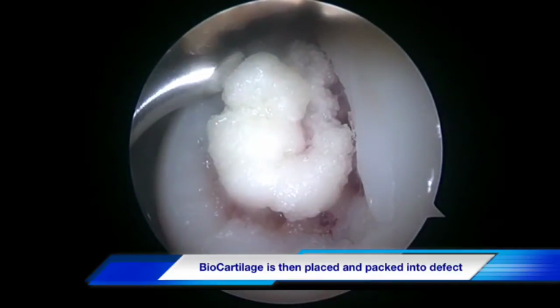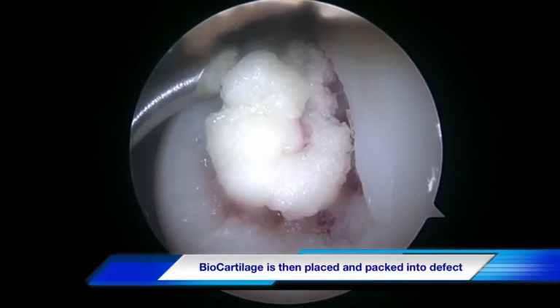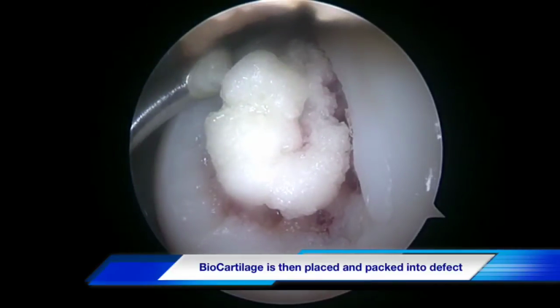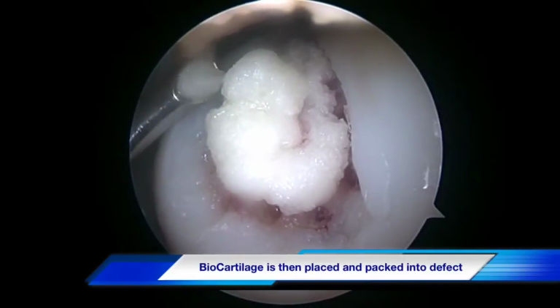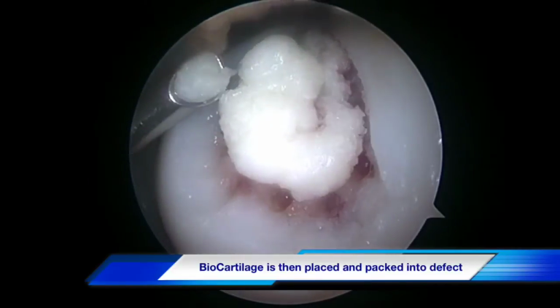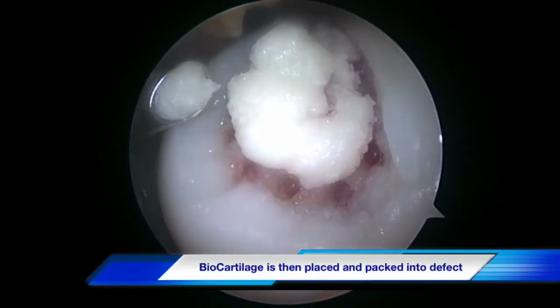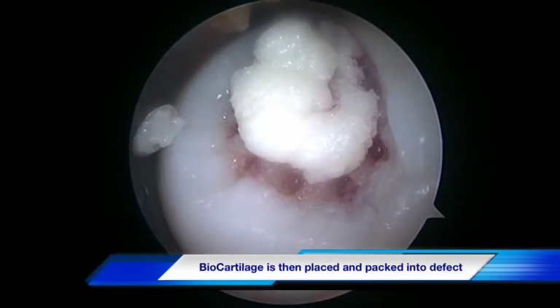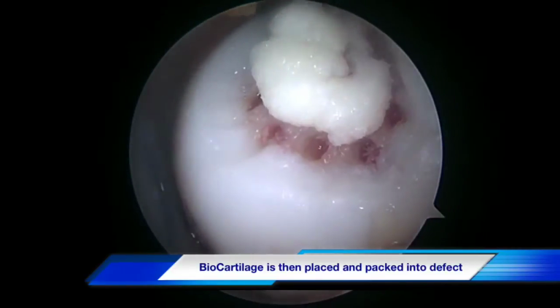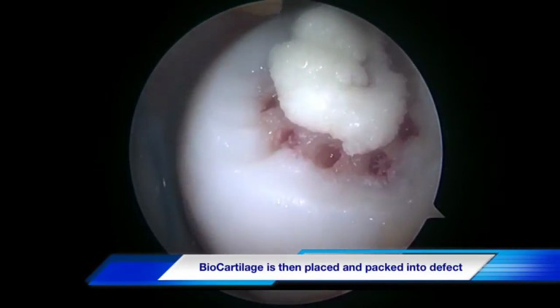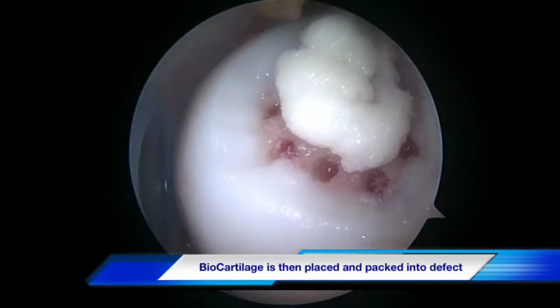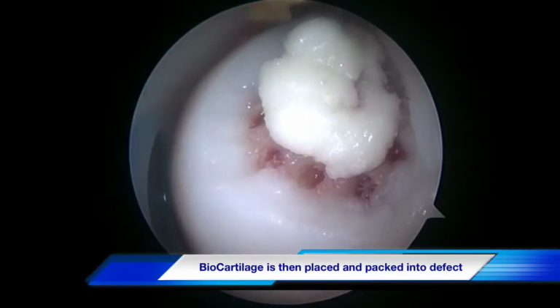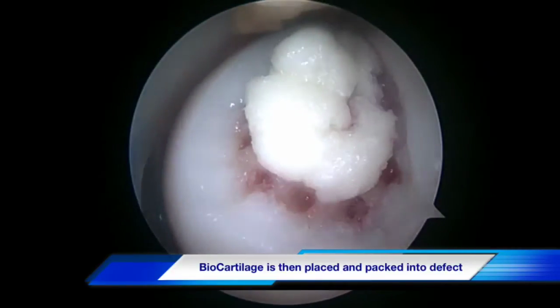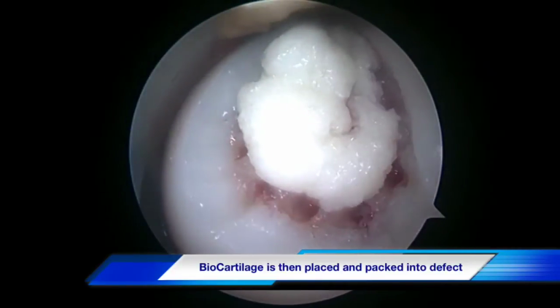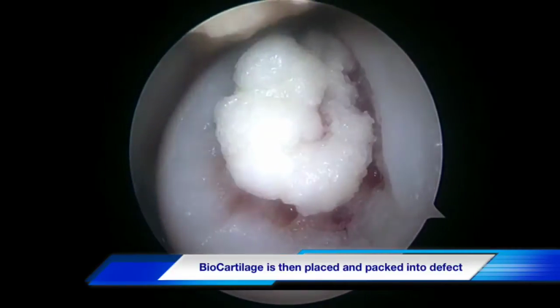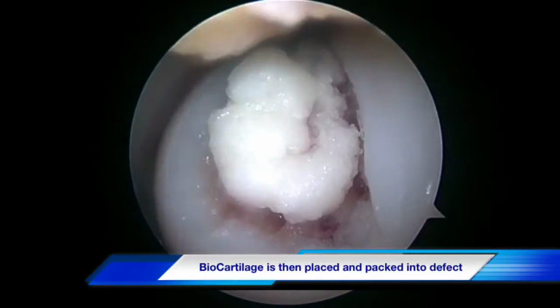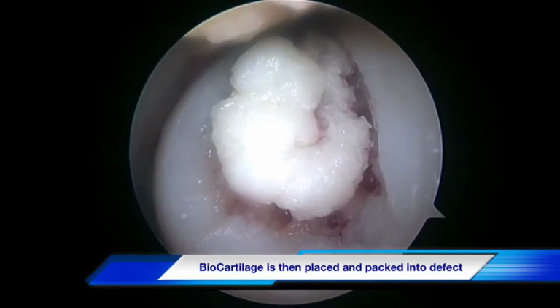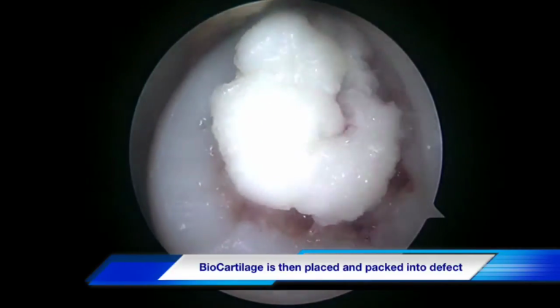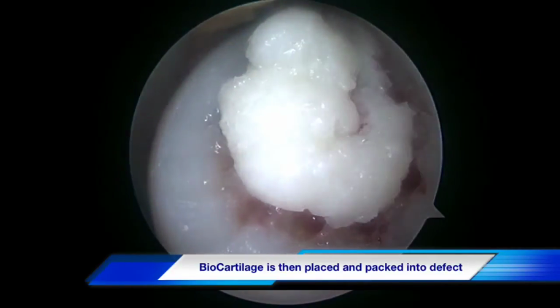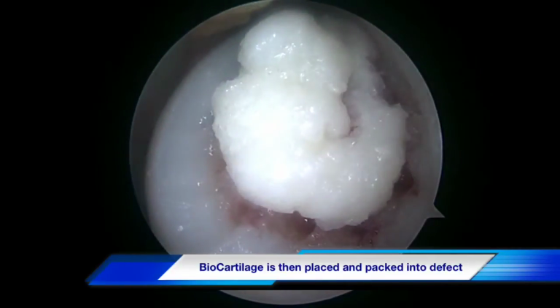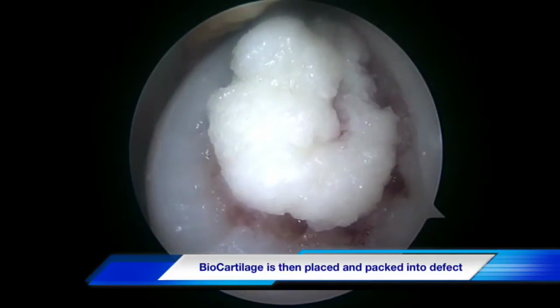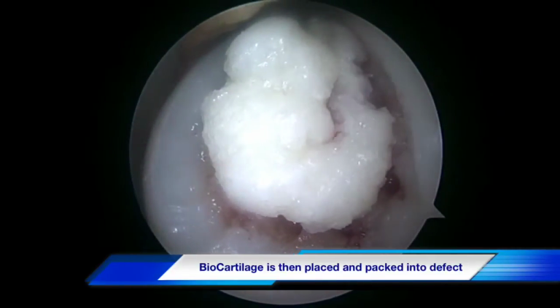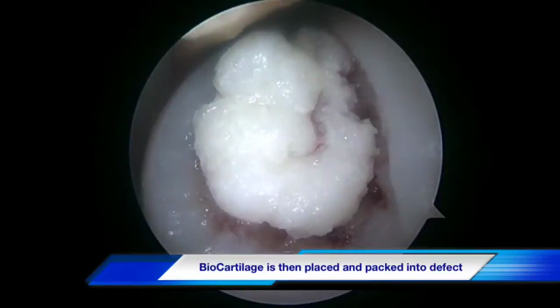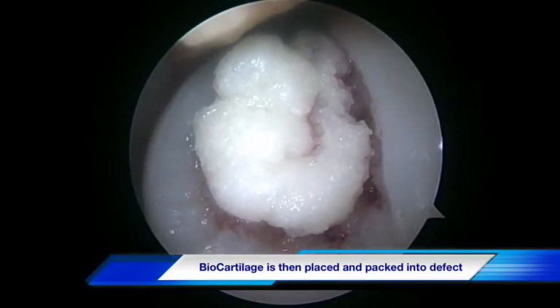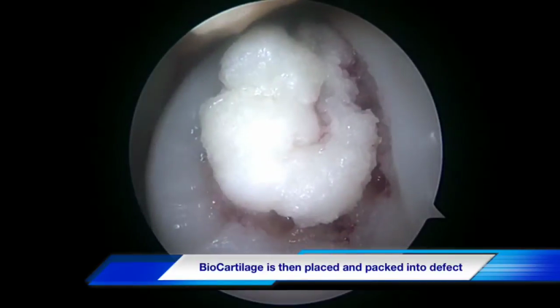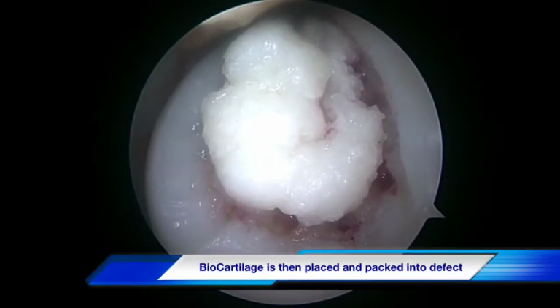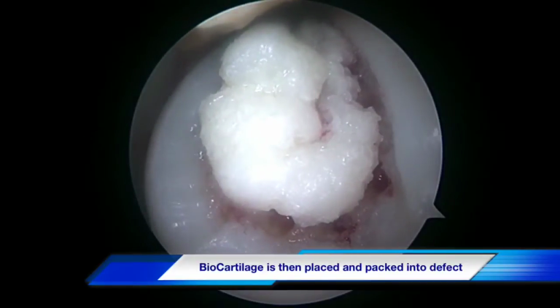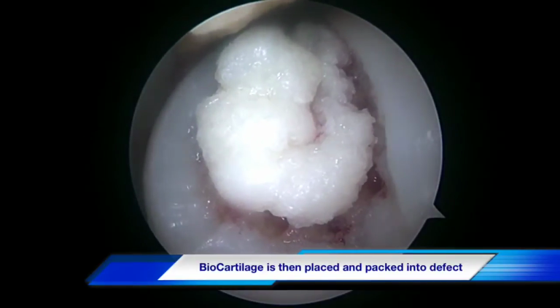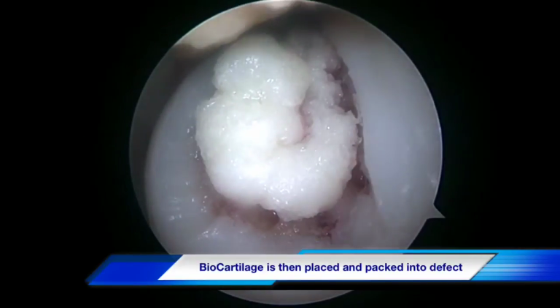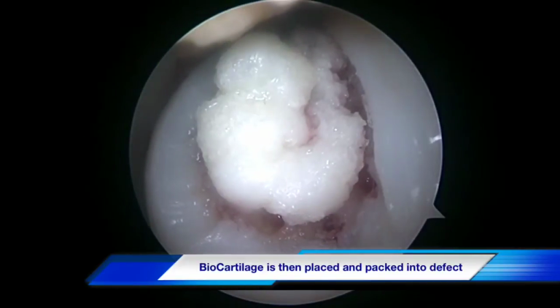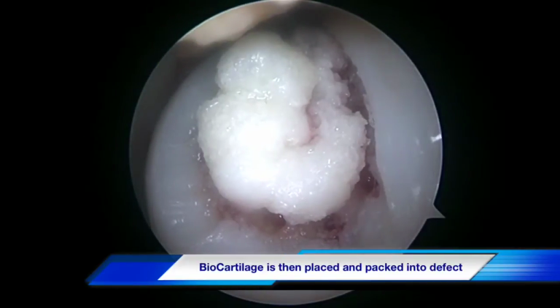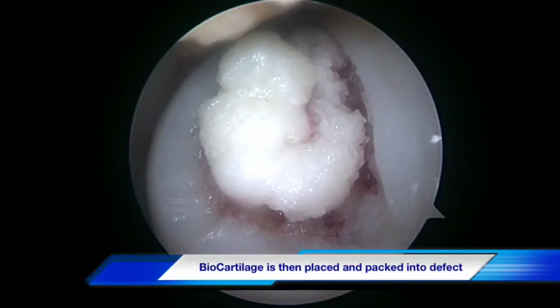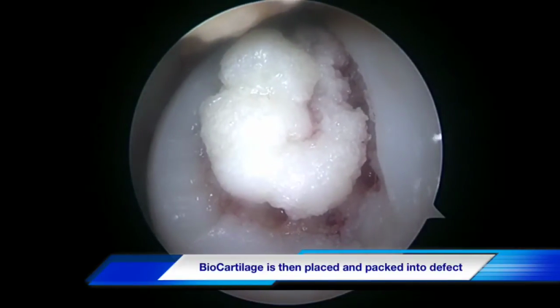The graft is then packed into its bed and placed just below the level of the native articular cartilage.